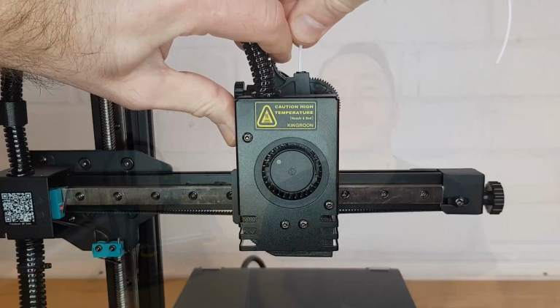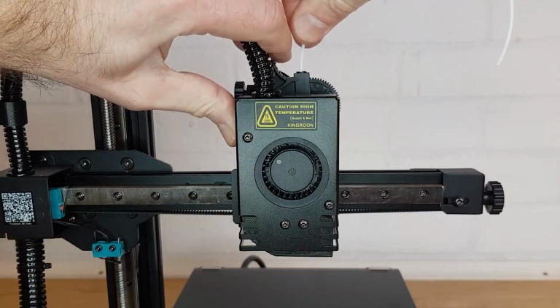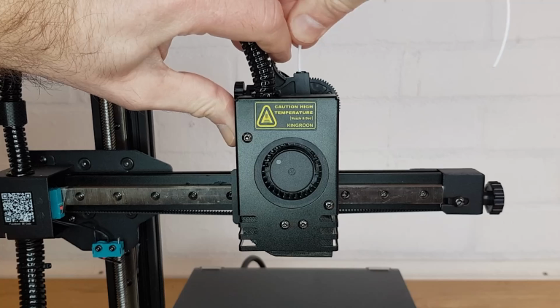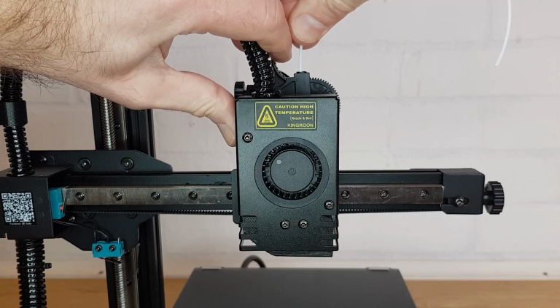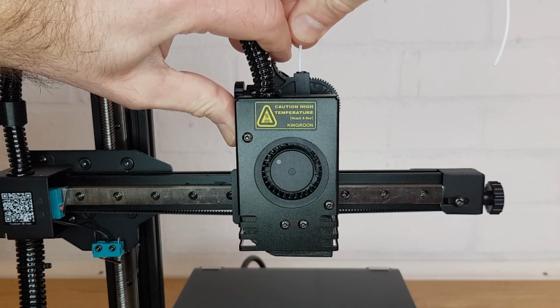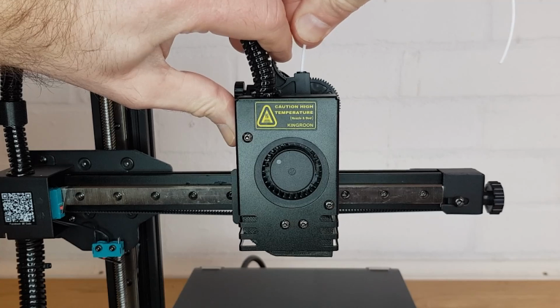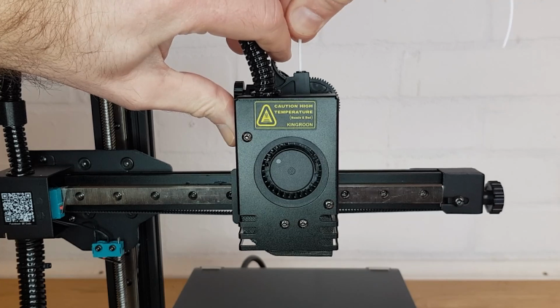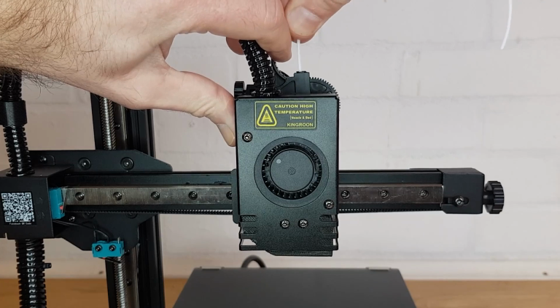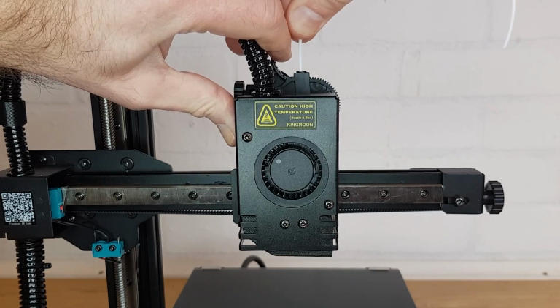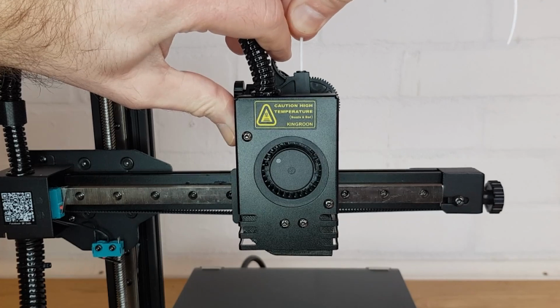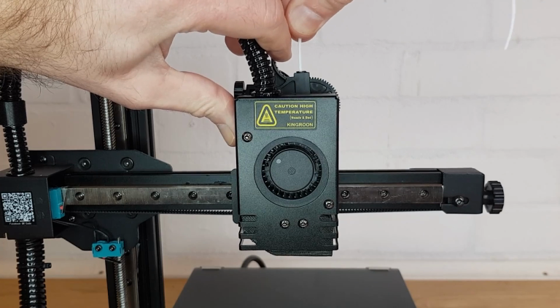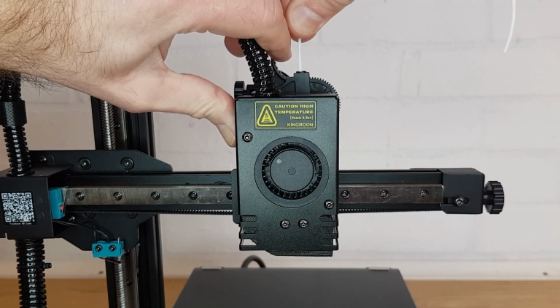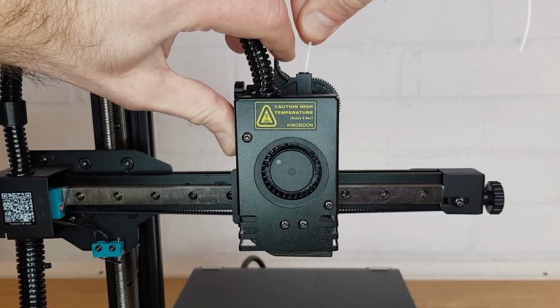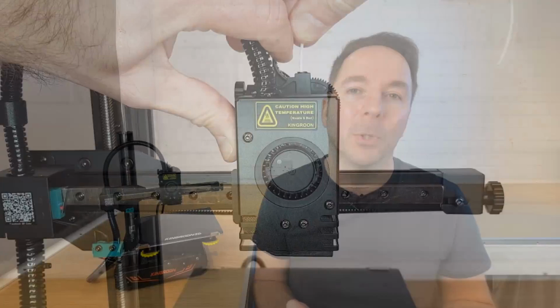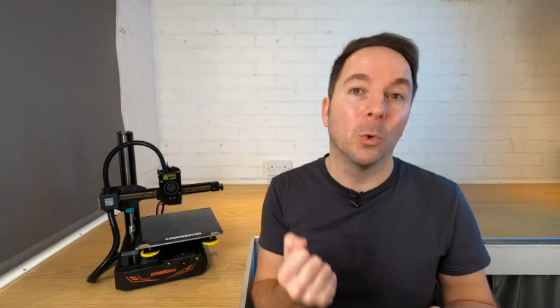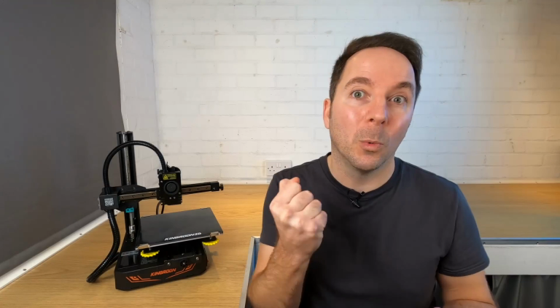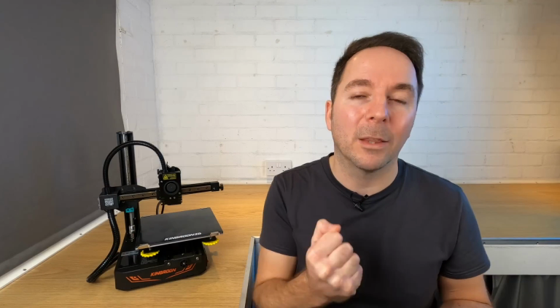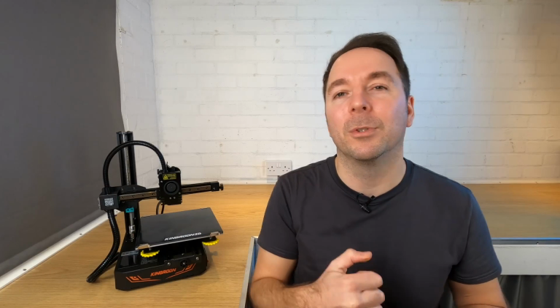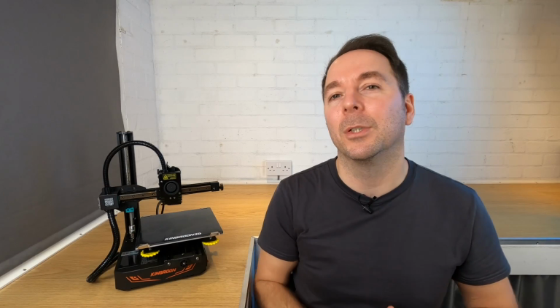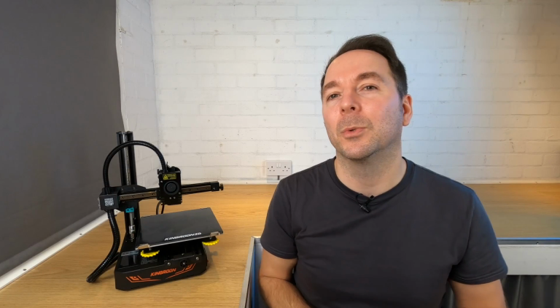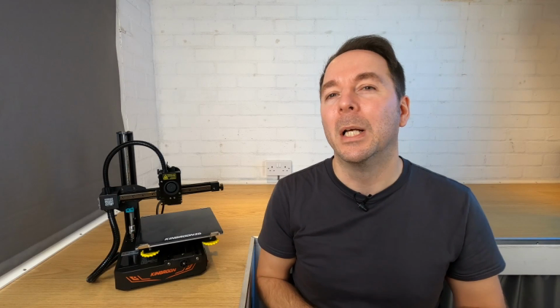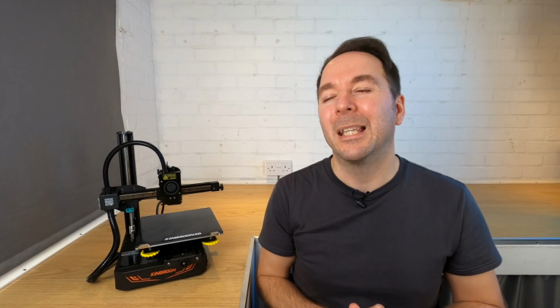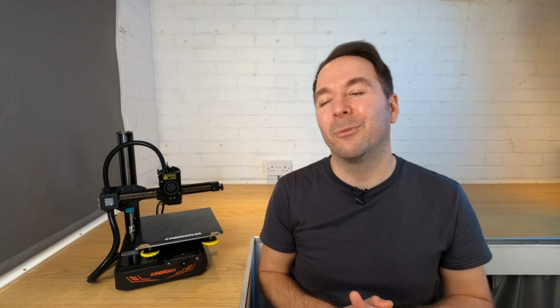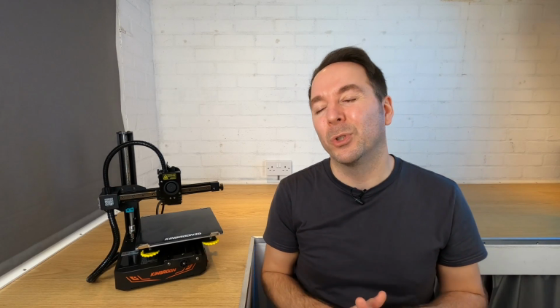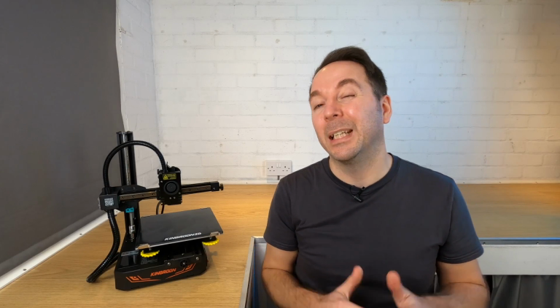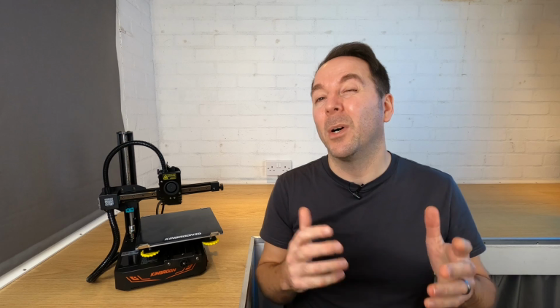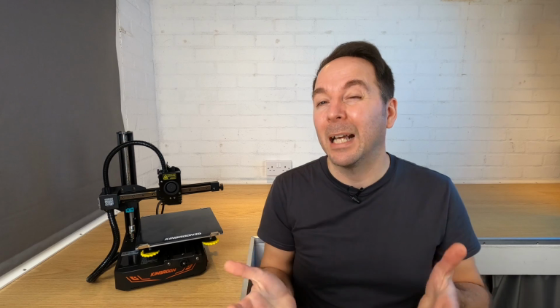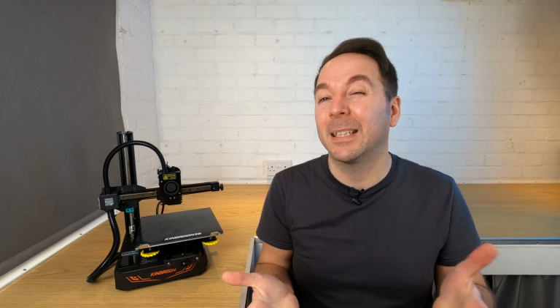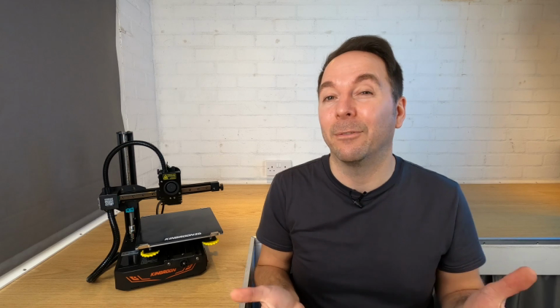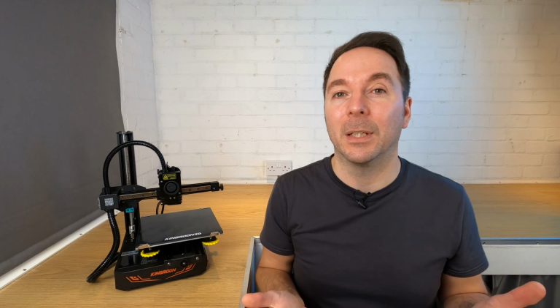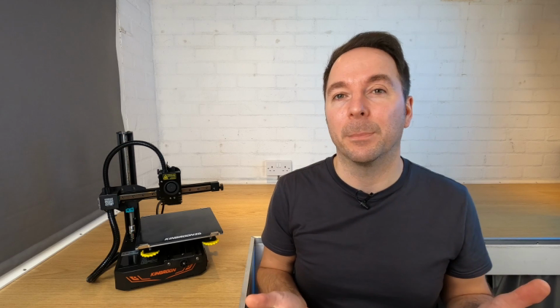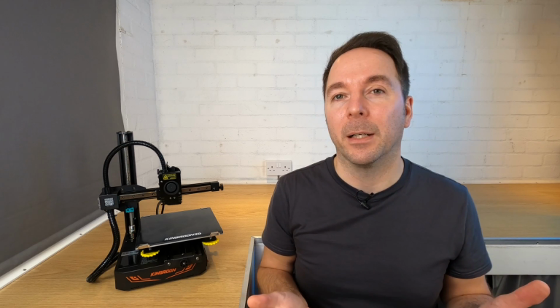If you can get the filament to extrude then happy days, you're good to go. If the filament didn't budge or you couldn't get the new filament to push all the way through to the nozzle, then unfortunately you are going to have to take a few things apart.